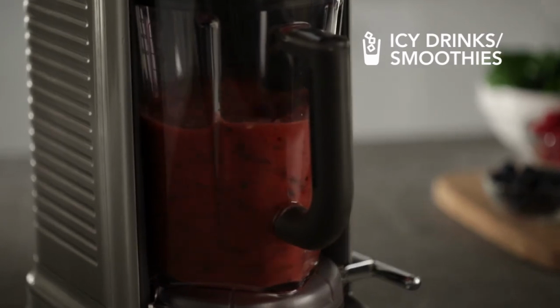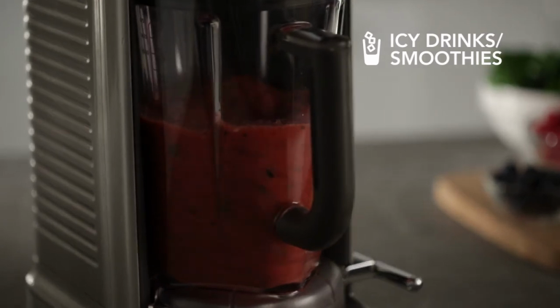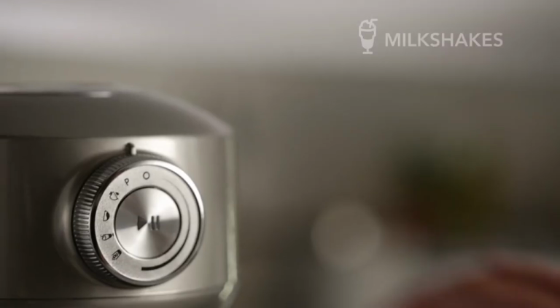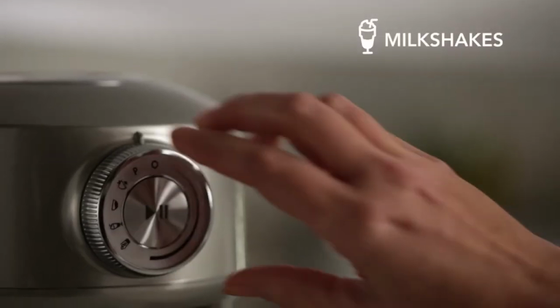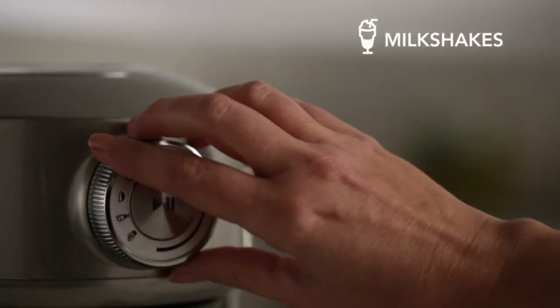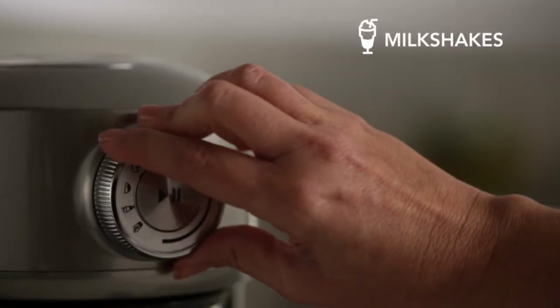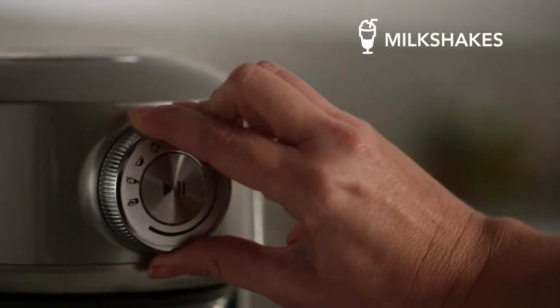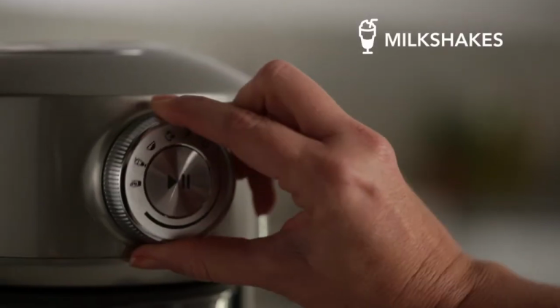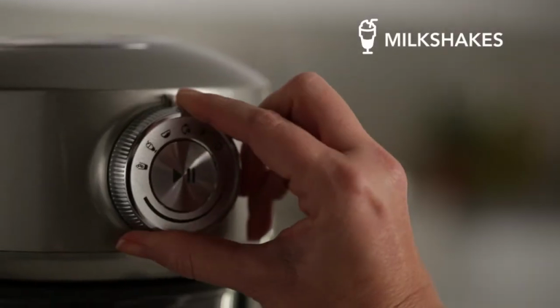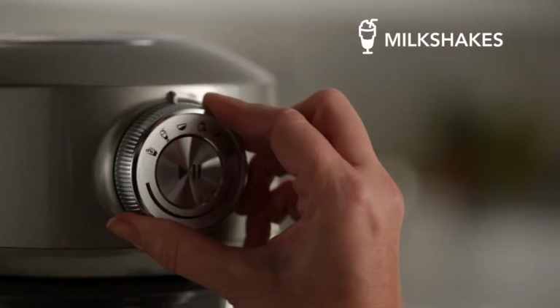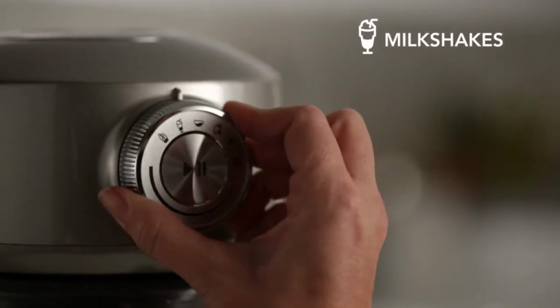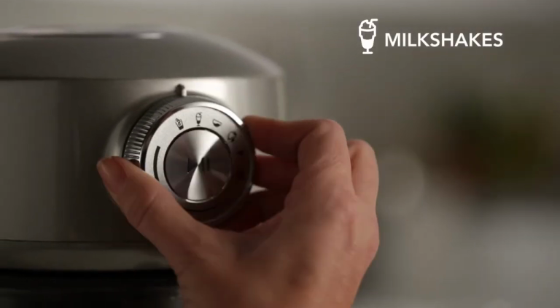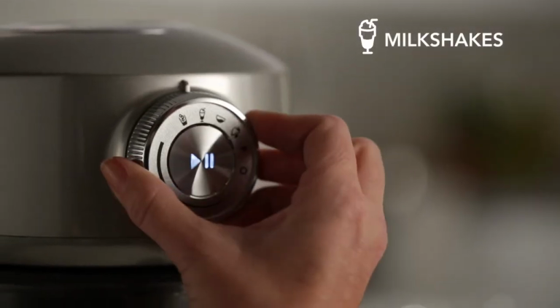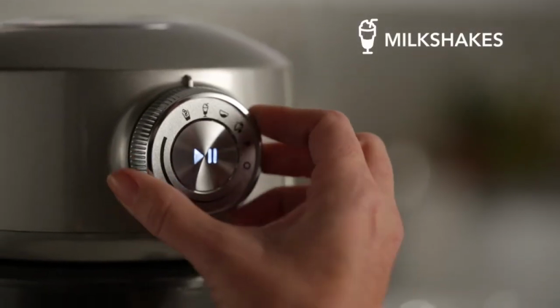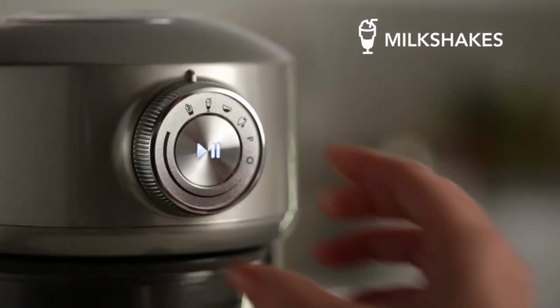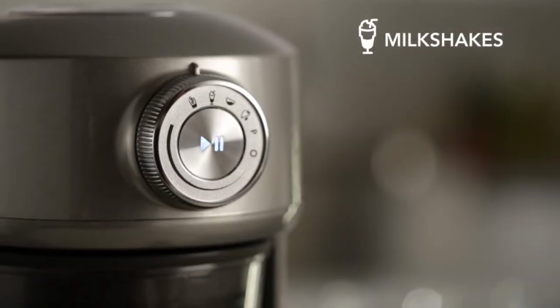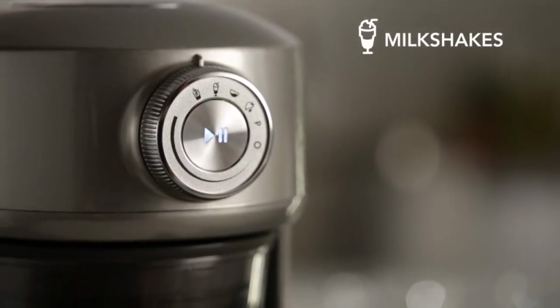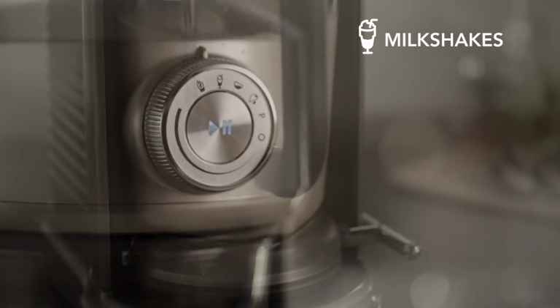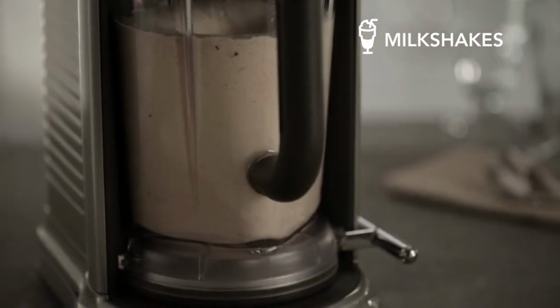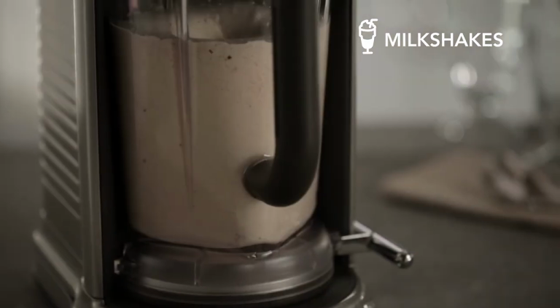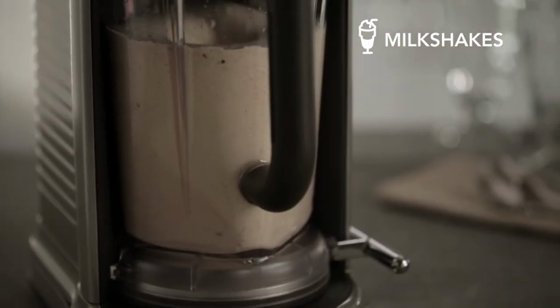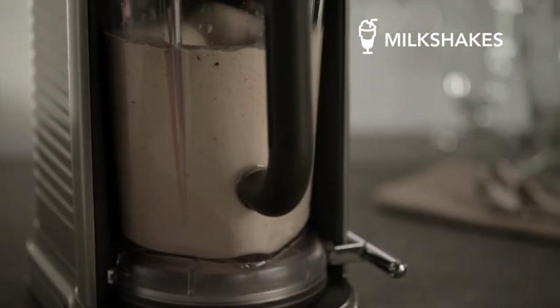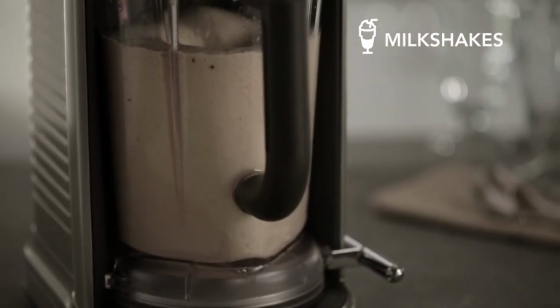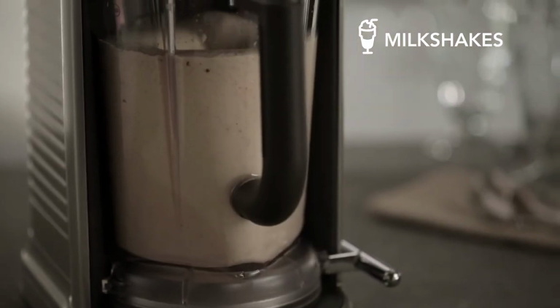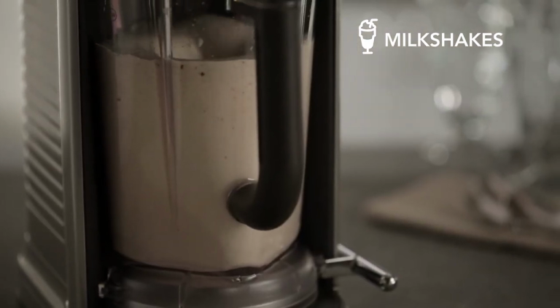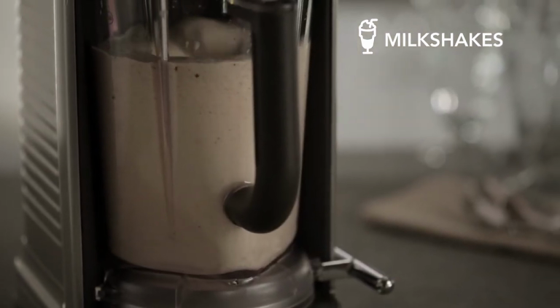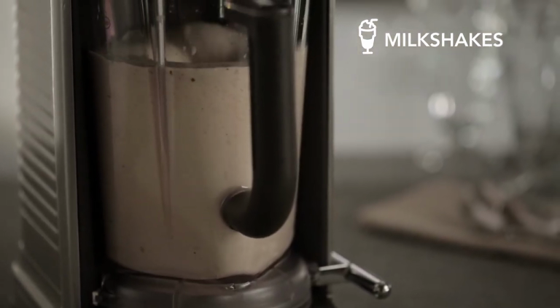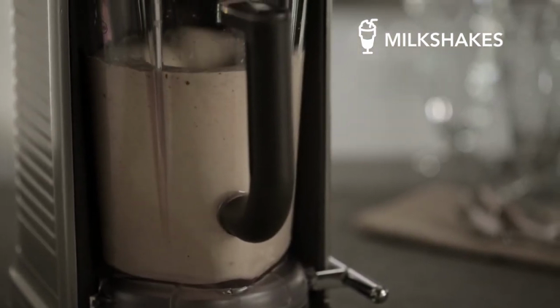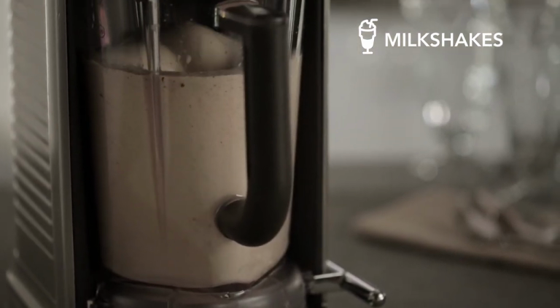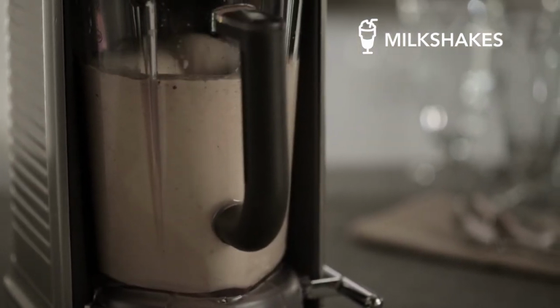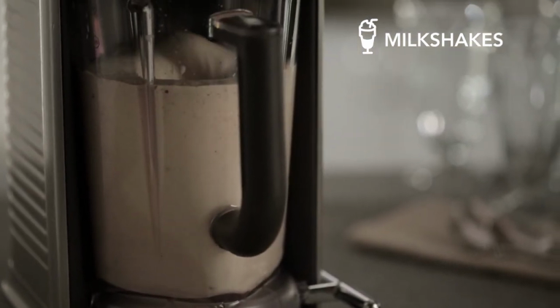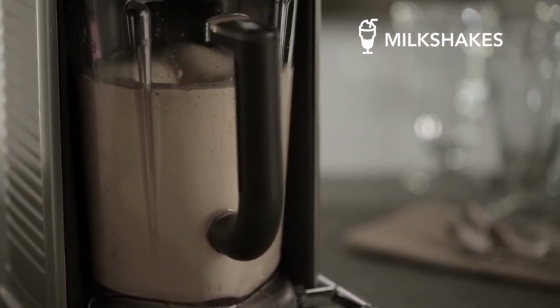A thick, smooth result requires a slow and powerful blend. The milkshake setting is ideal for thicker recipes.